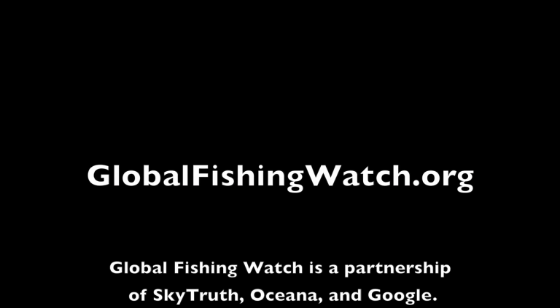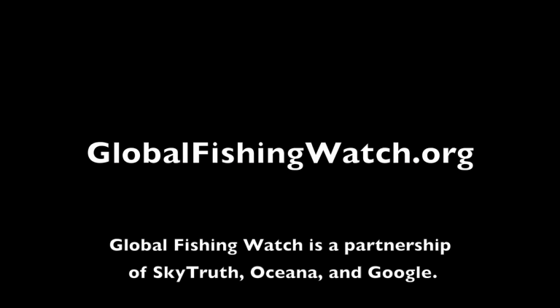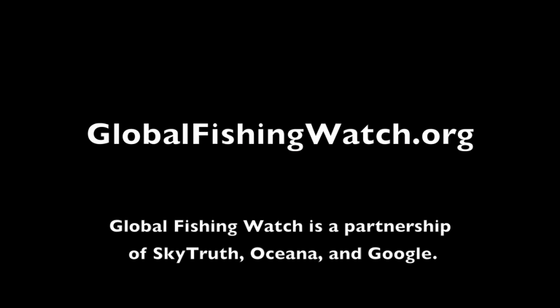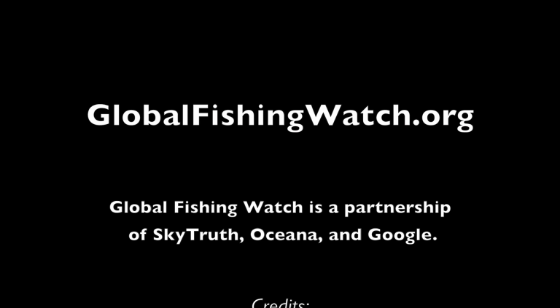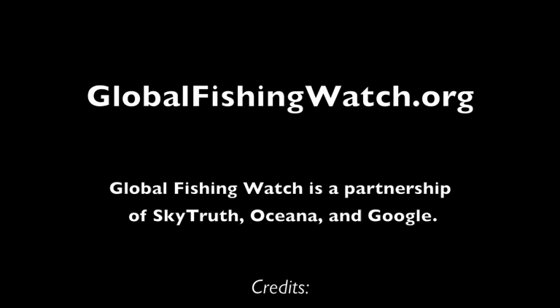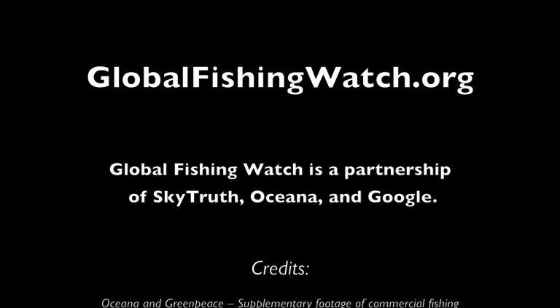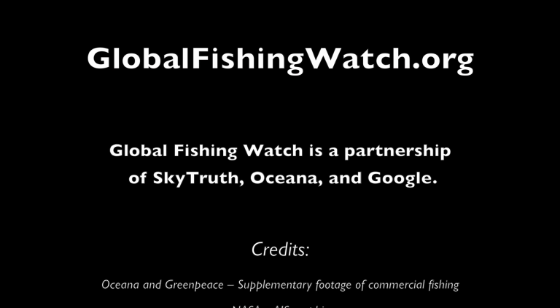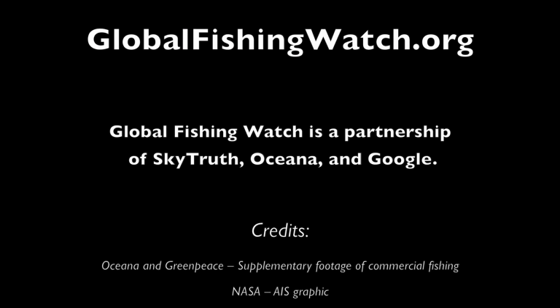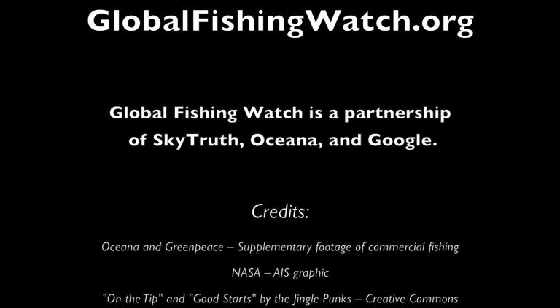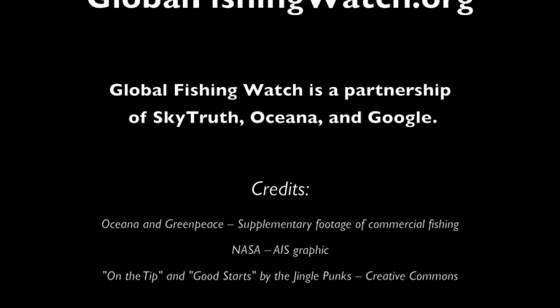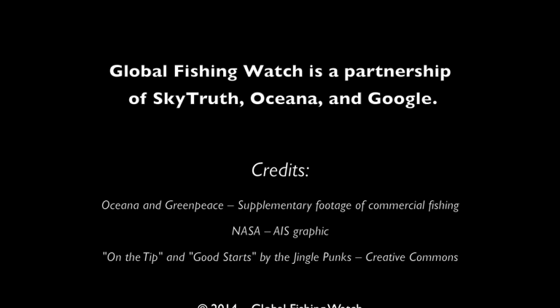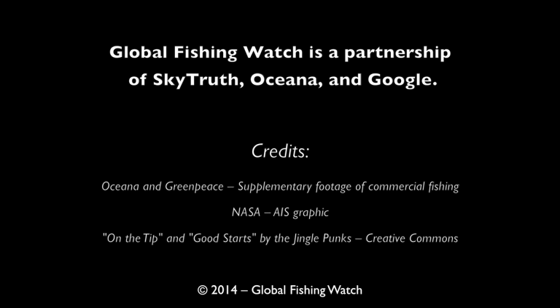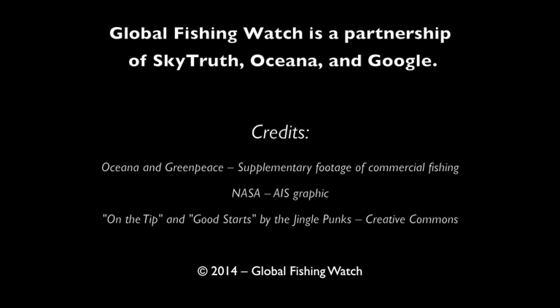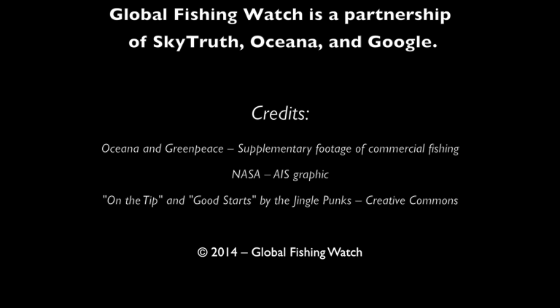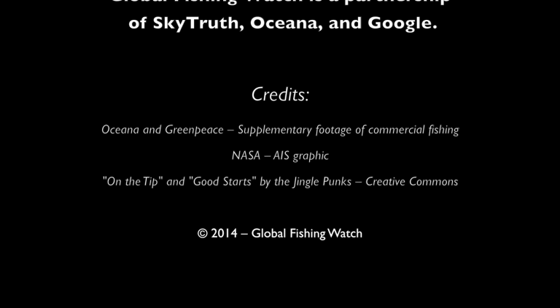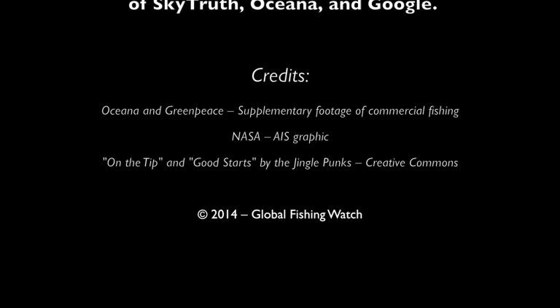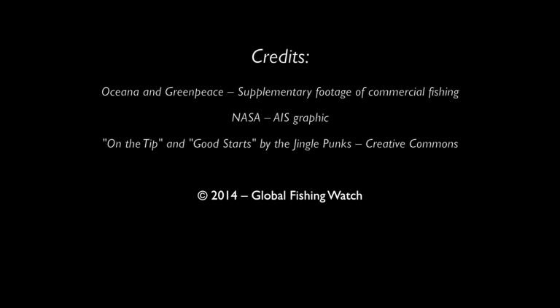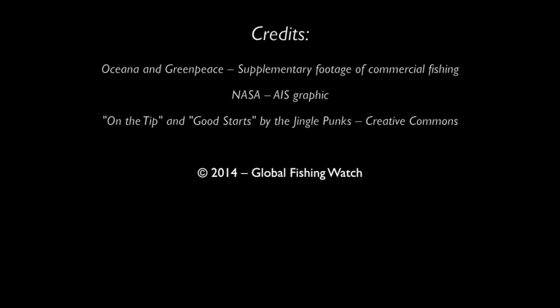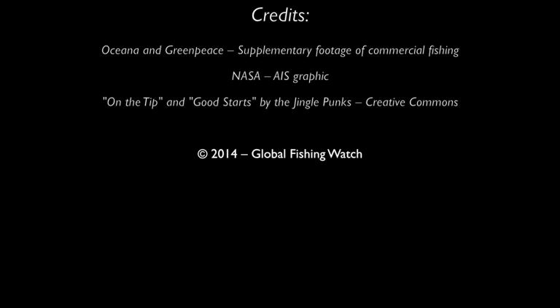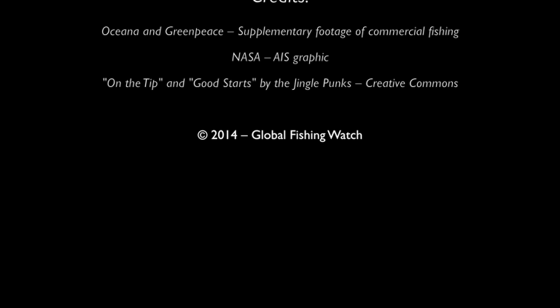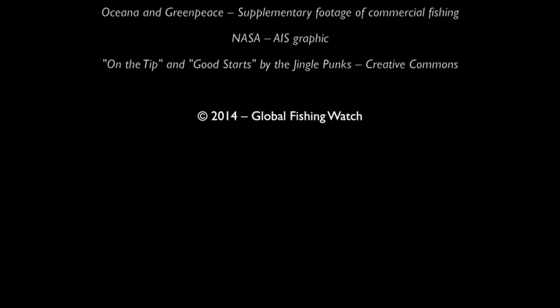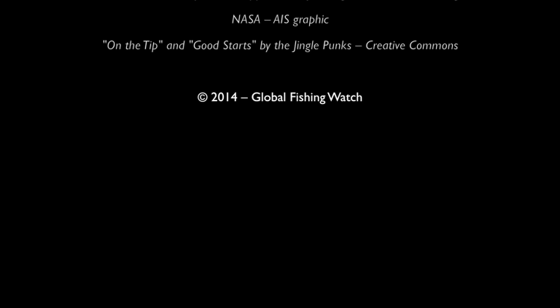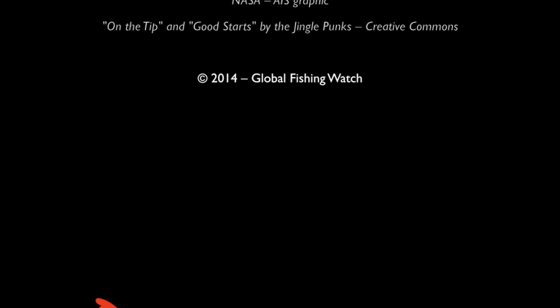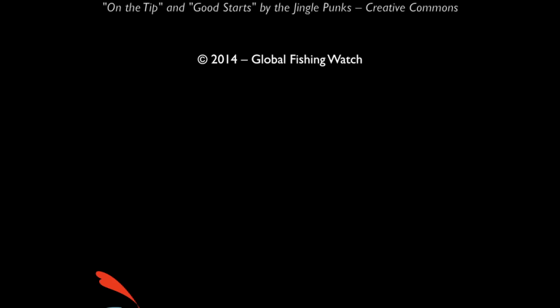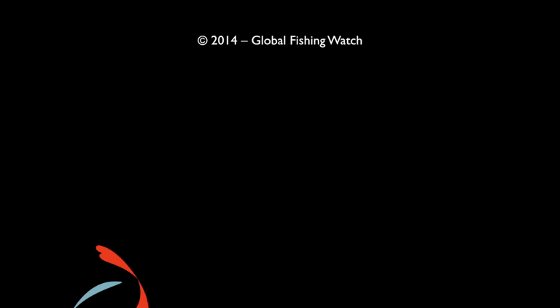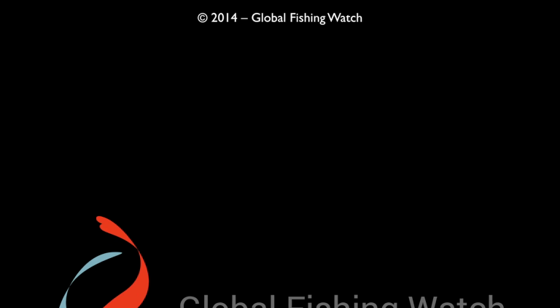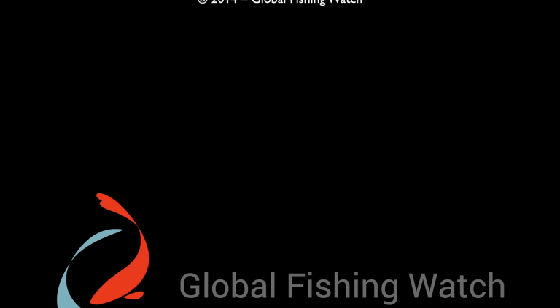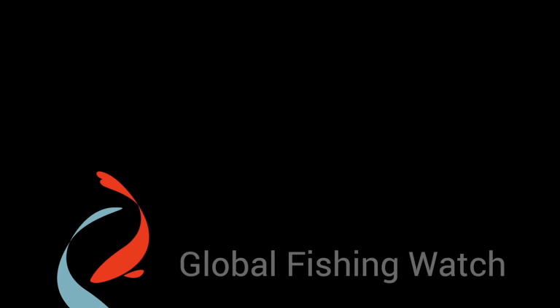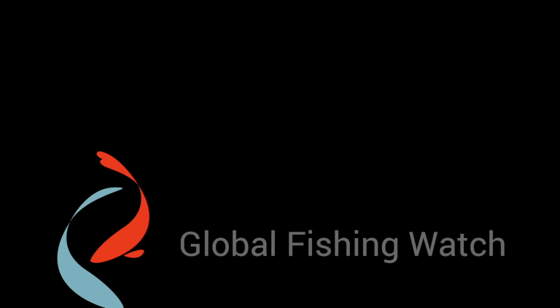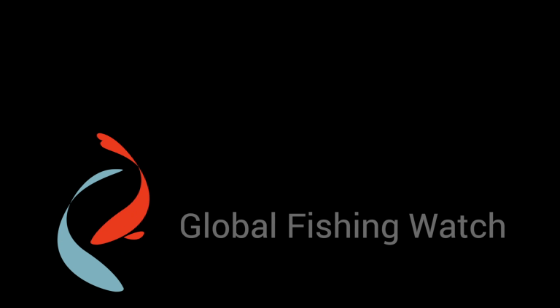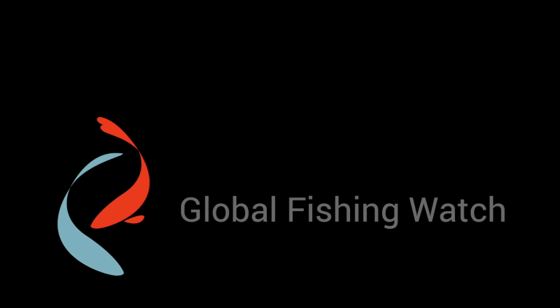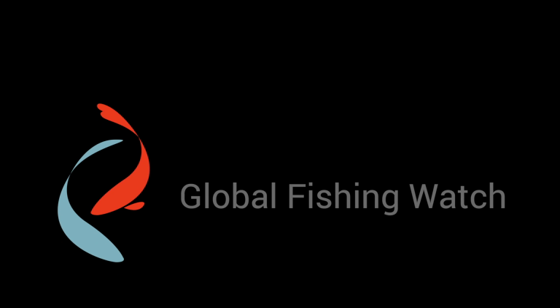Visit GlobalFishingWatch.org for more information, and tell us how you would use this tool to help restore a thriving ocean.